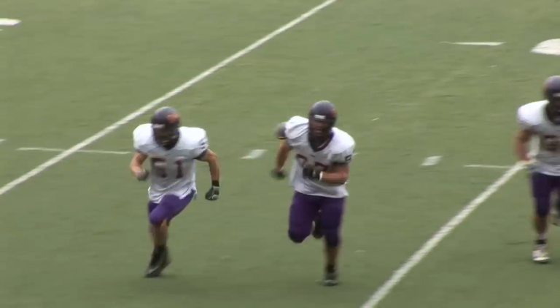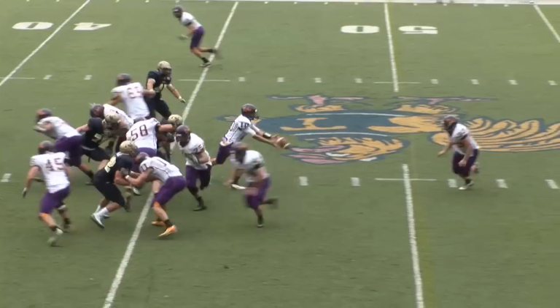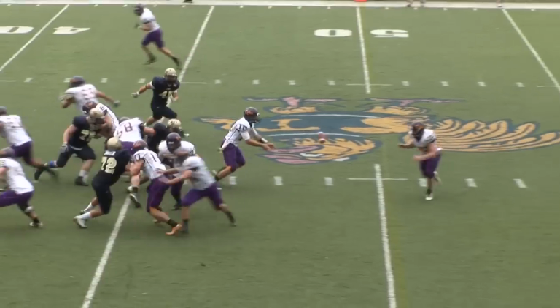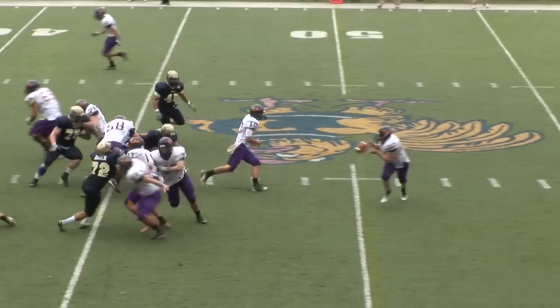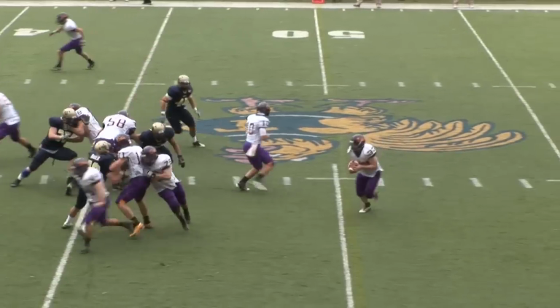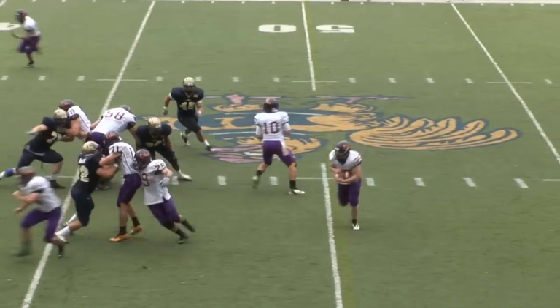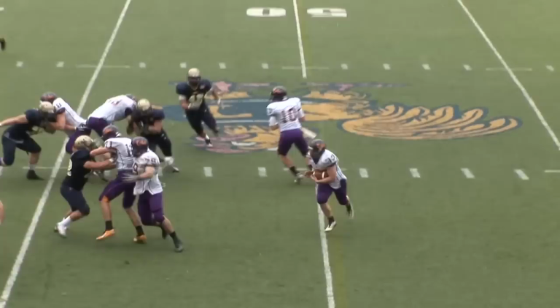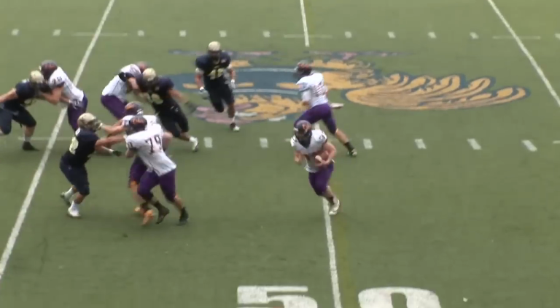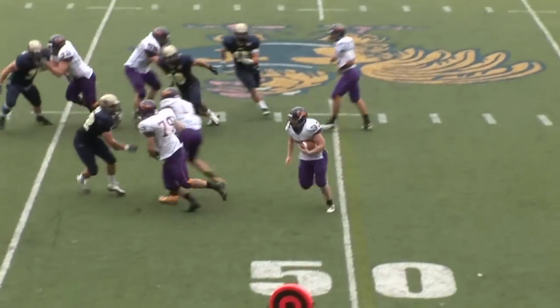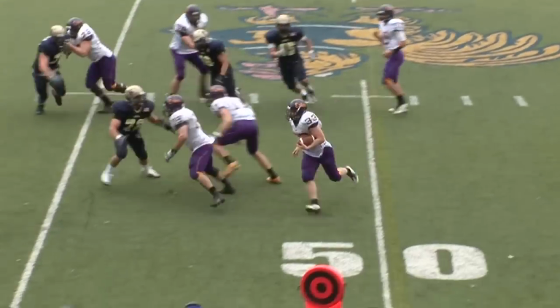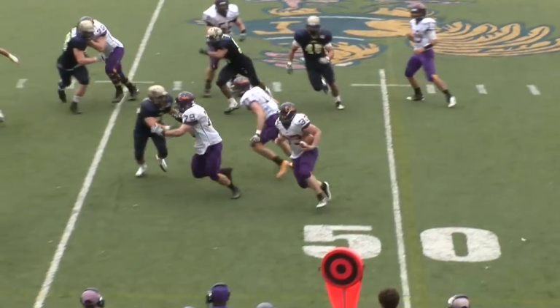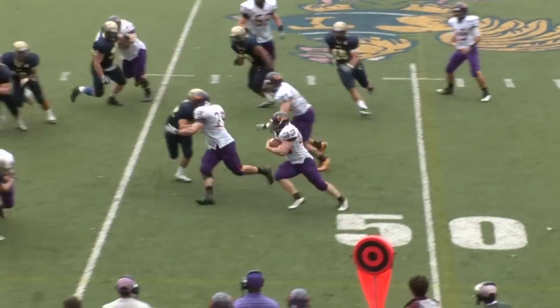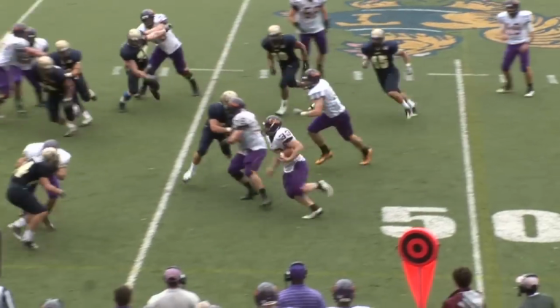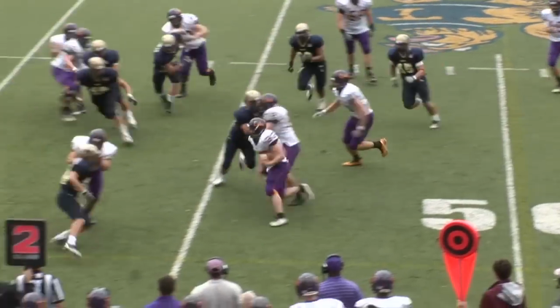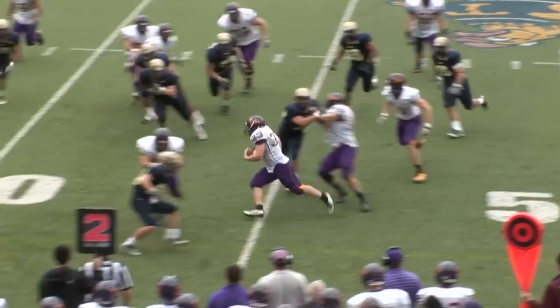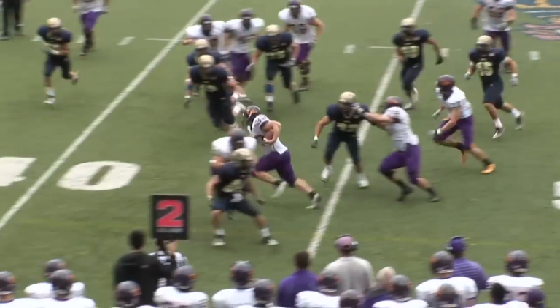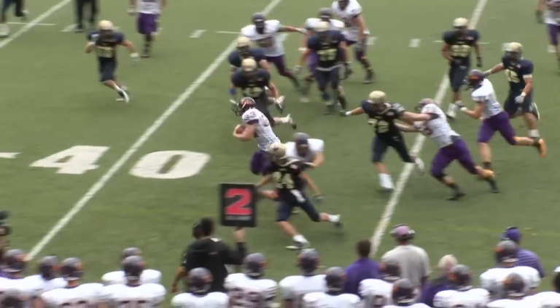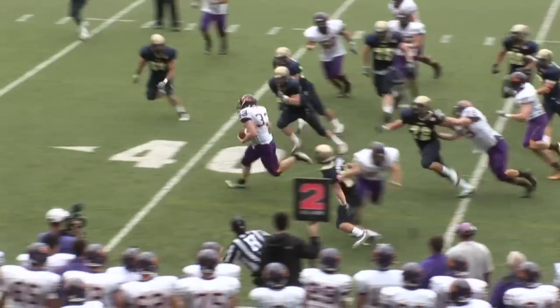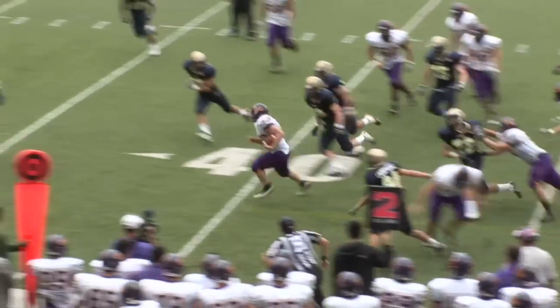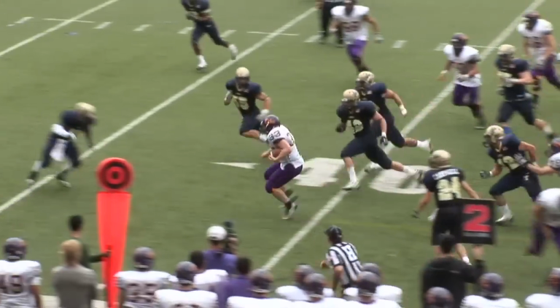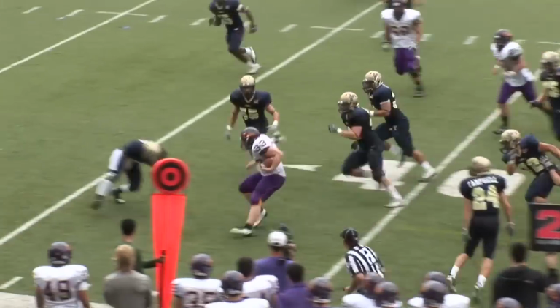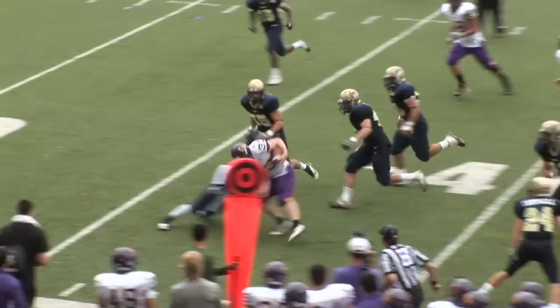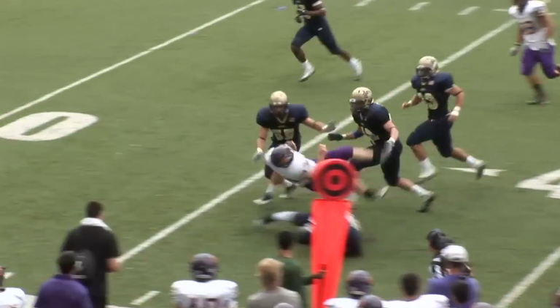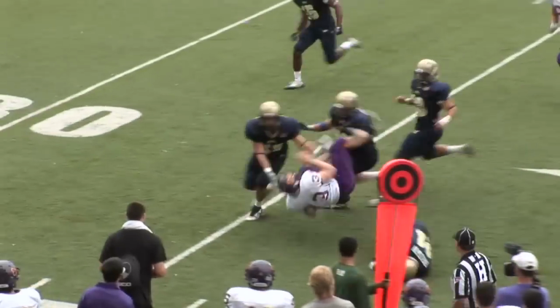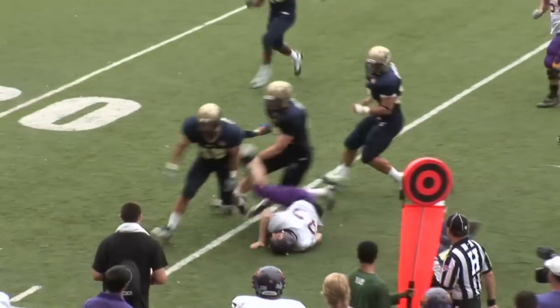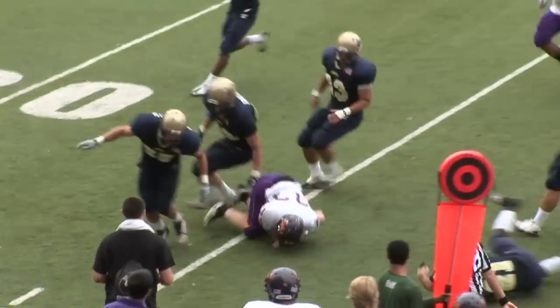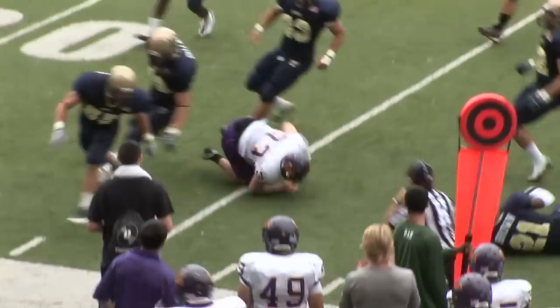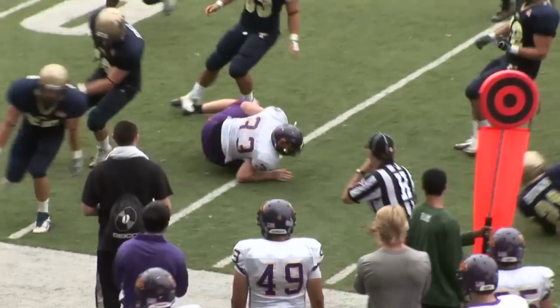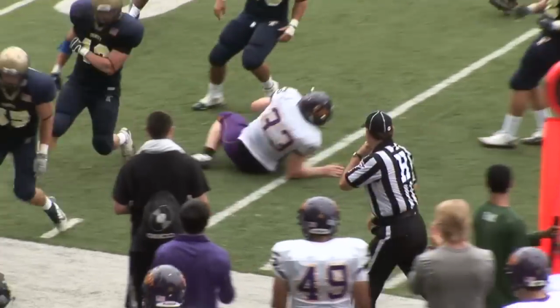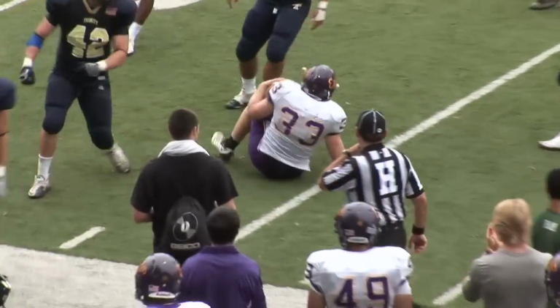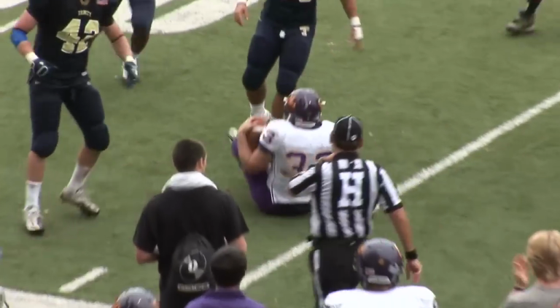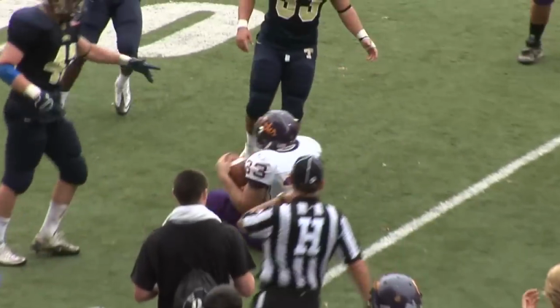They're going to run the toss to the near side. Tommy Wolwinder follows his blockers and is able to pick up the first down.